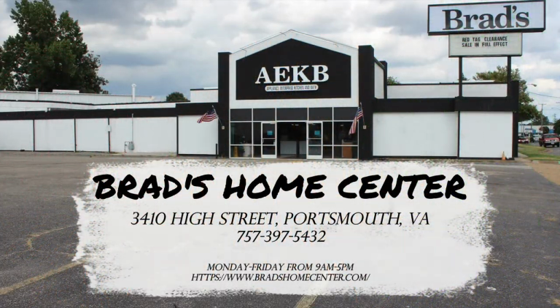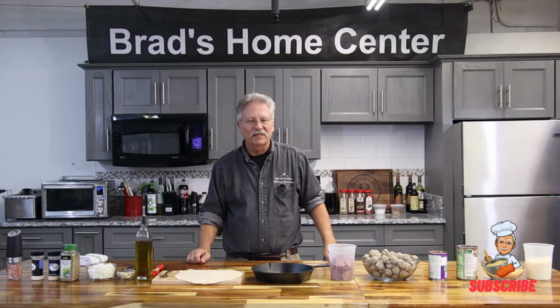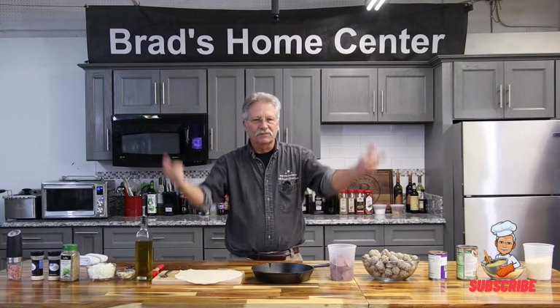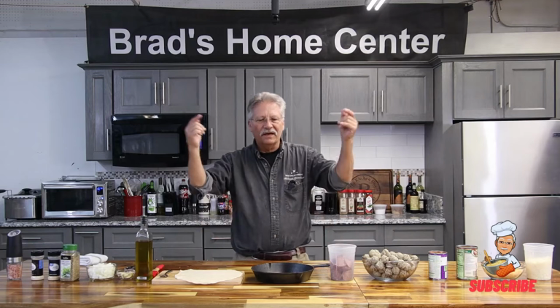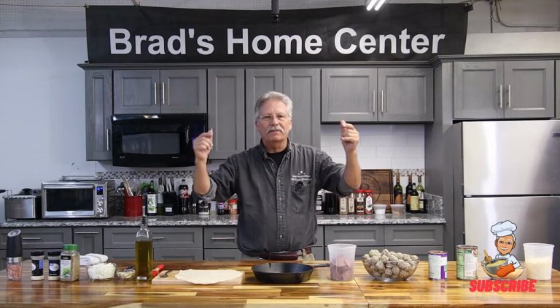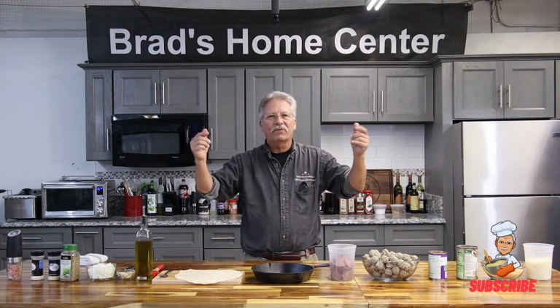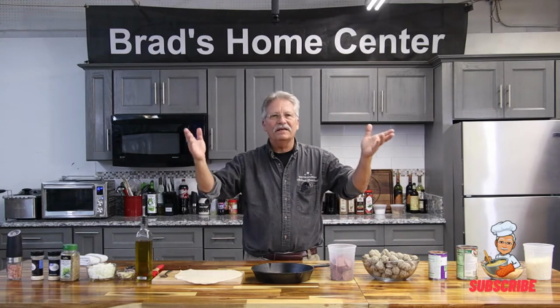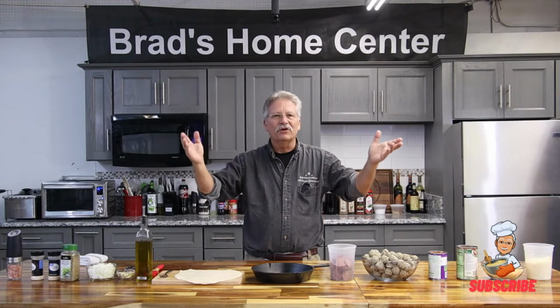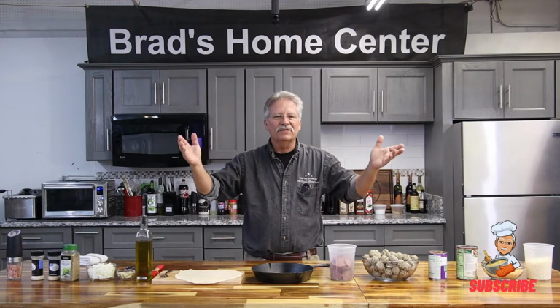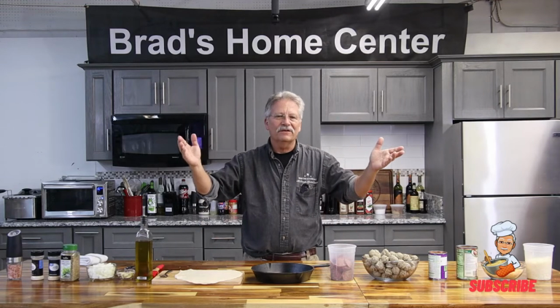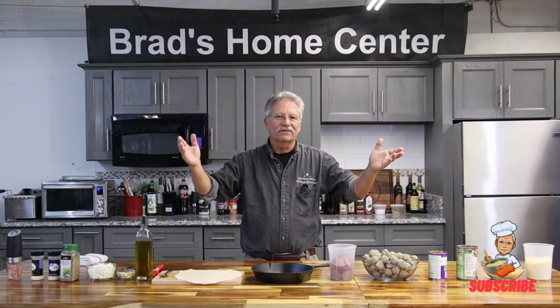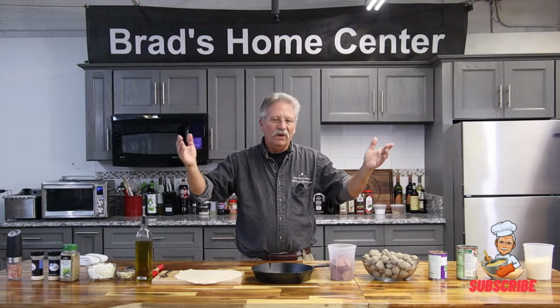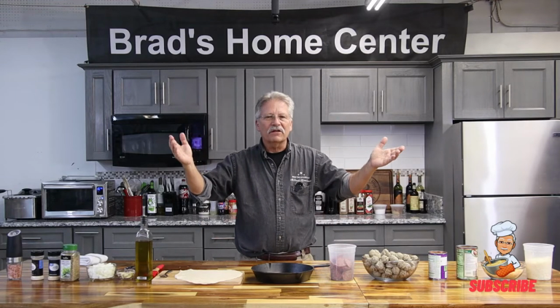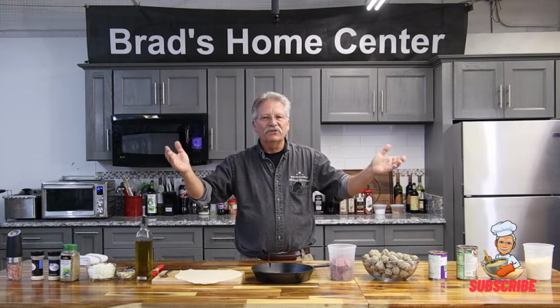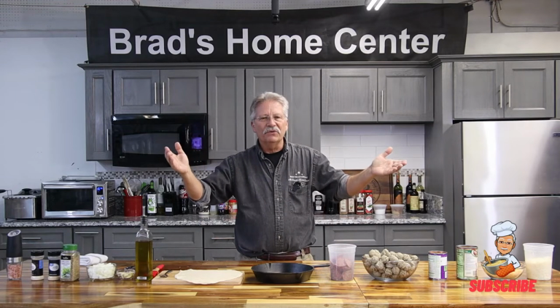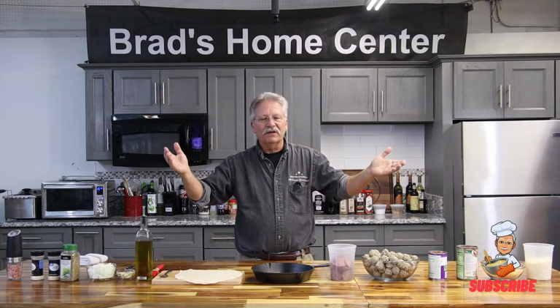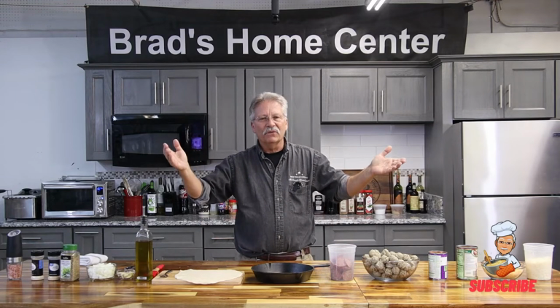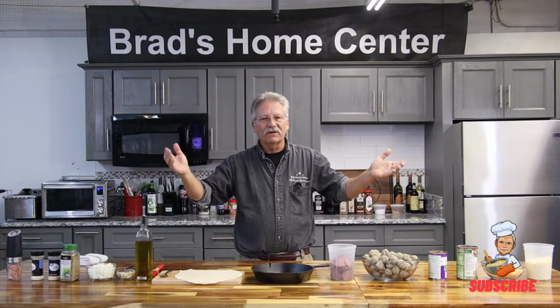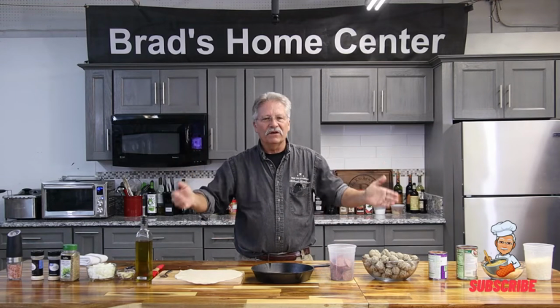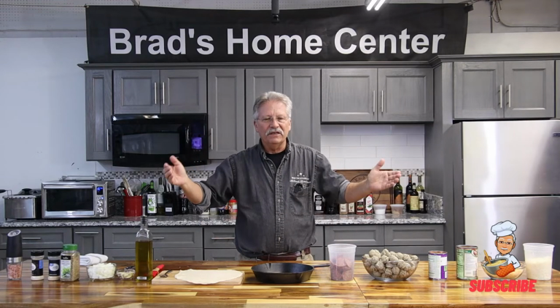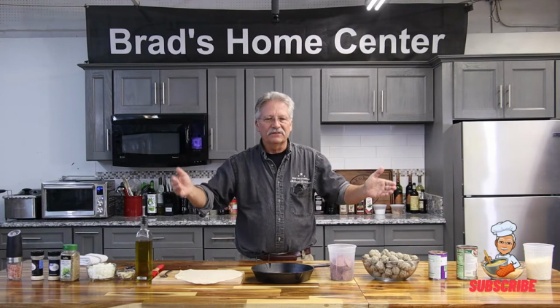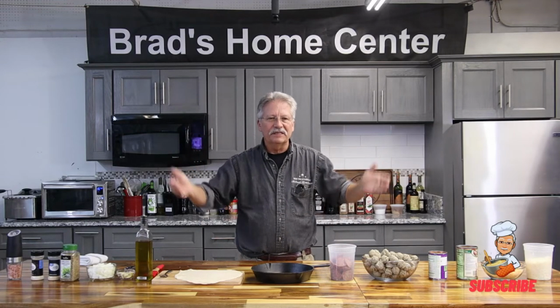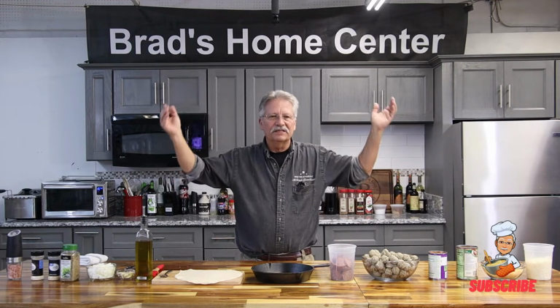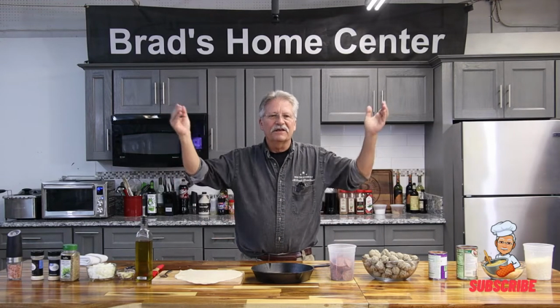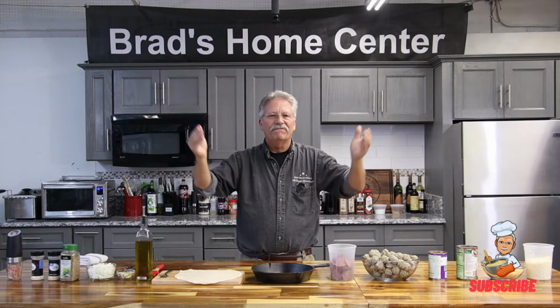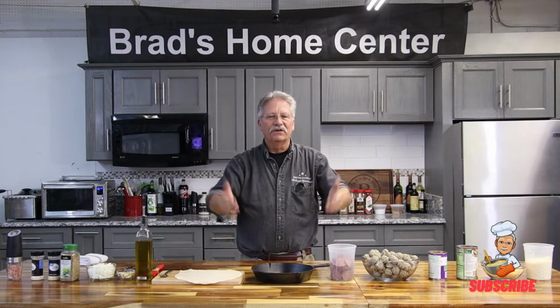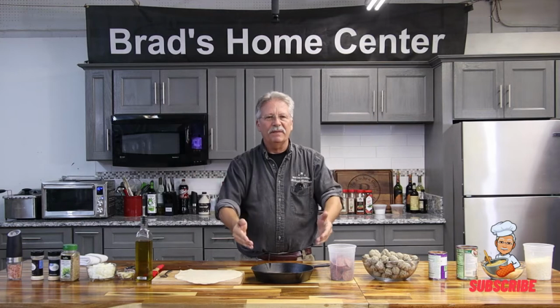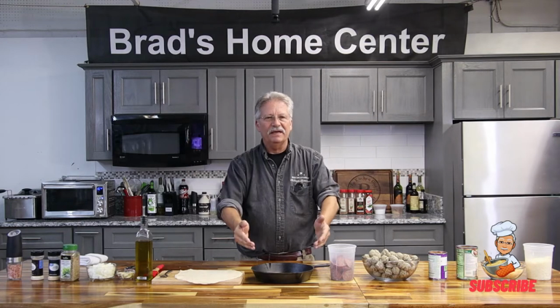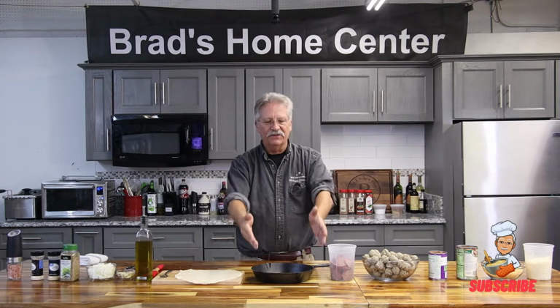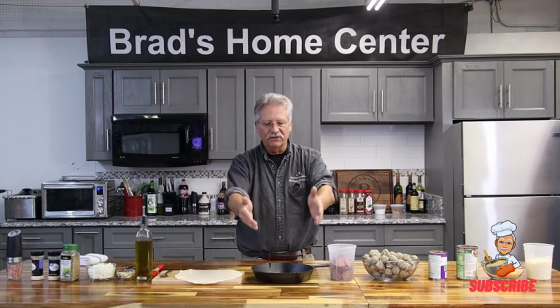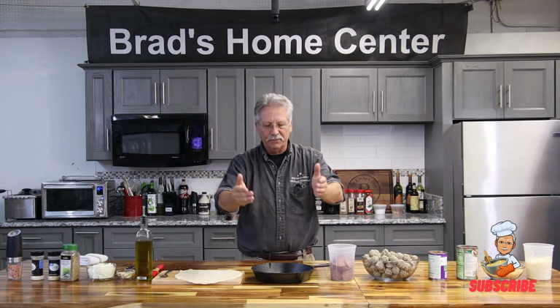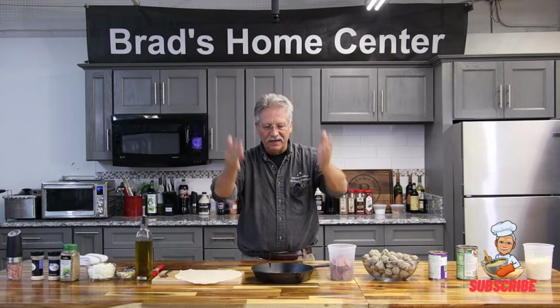This is Brad at Brad's Home Center. Welcome to another one of our videos. This is Fill the Pan, Fill the Belly.